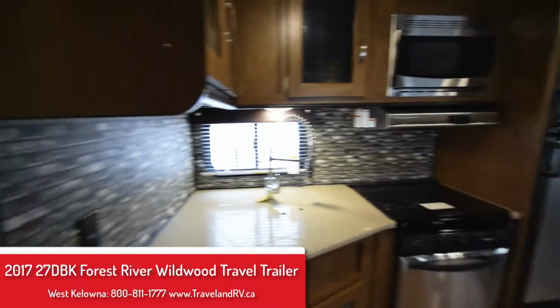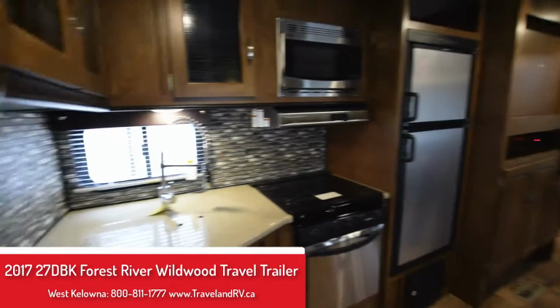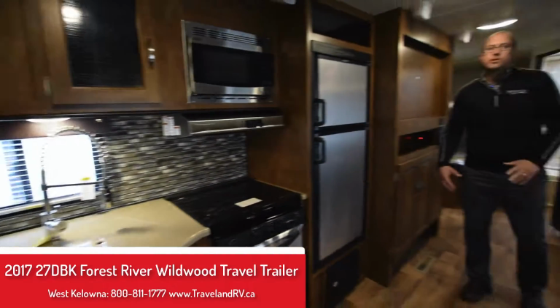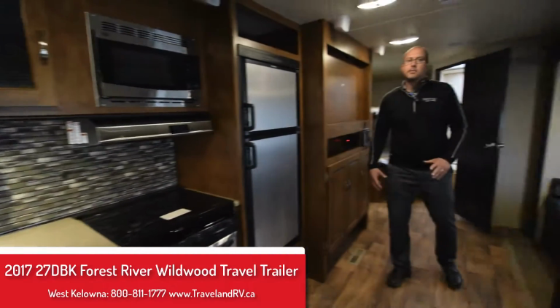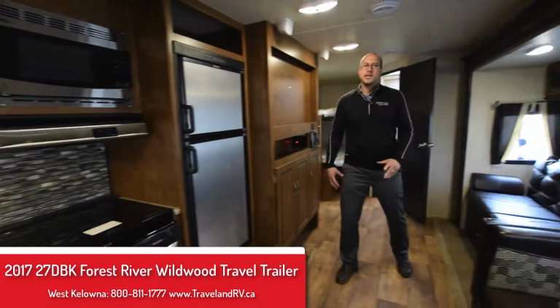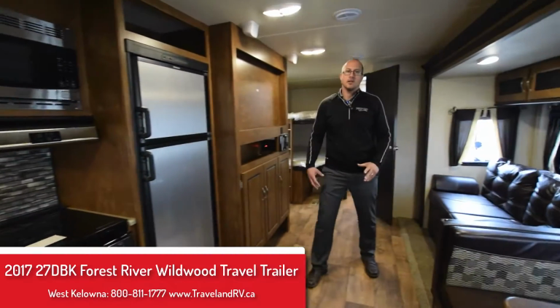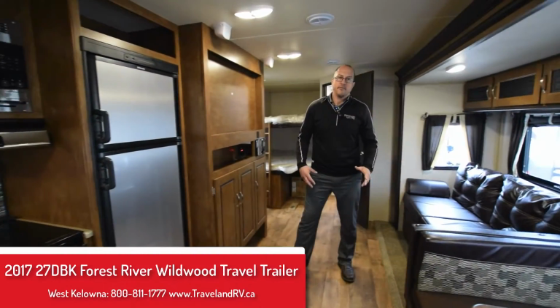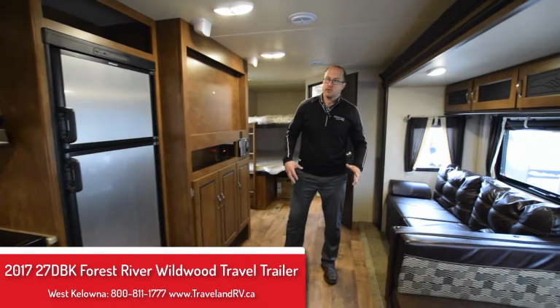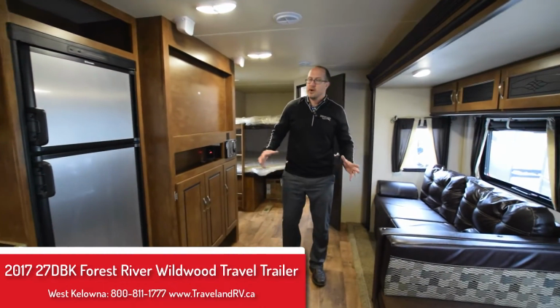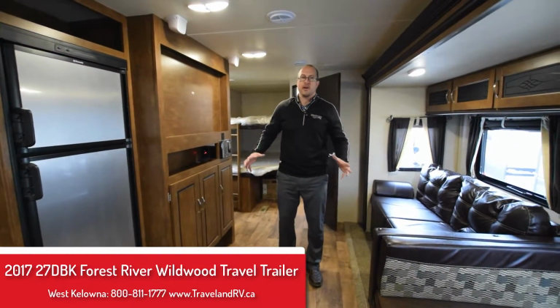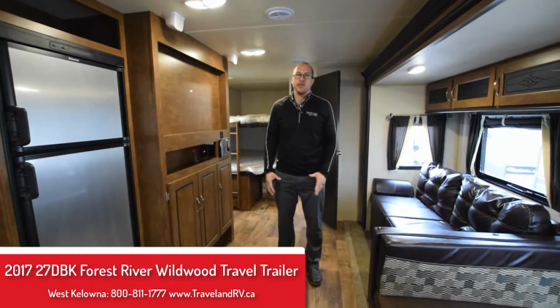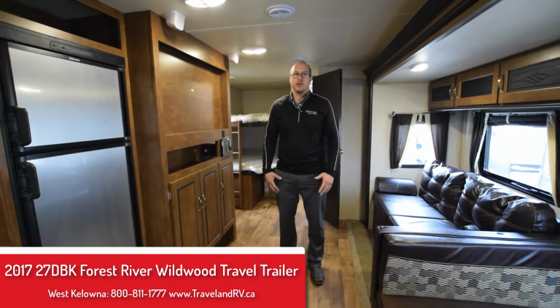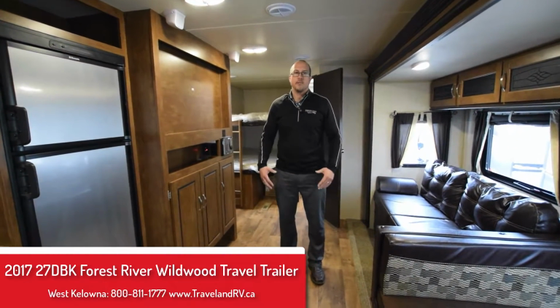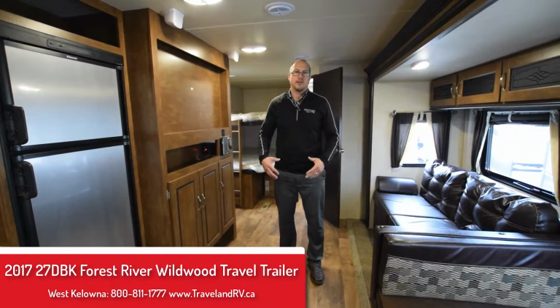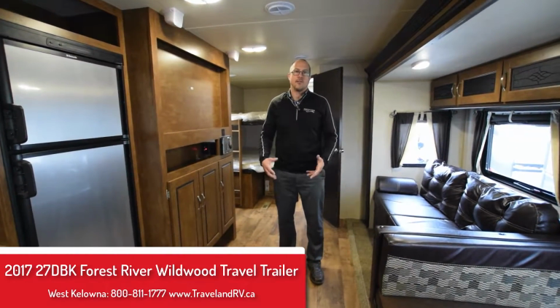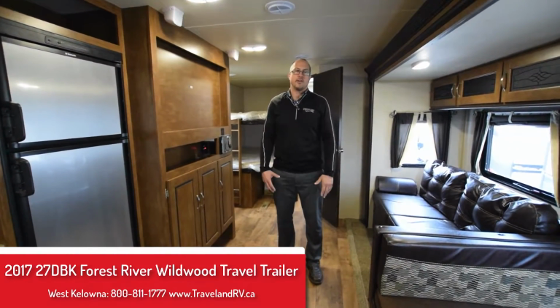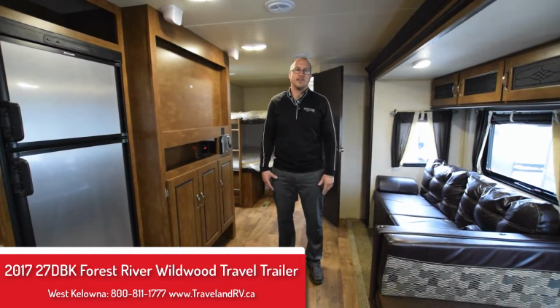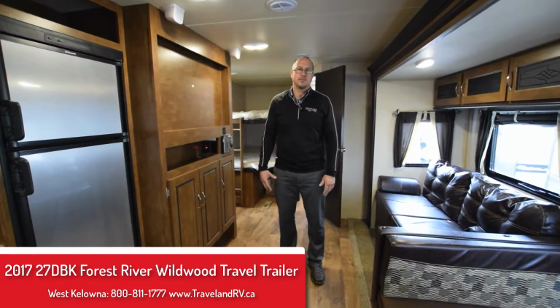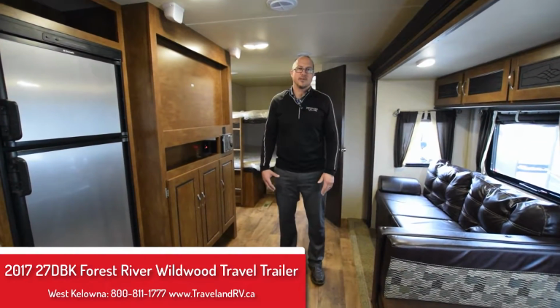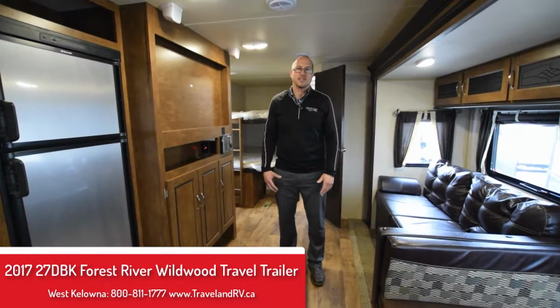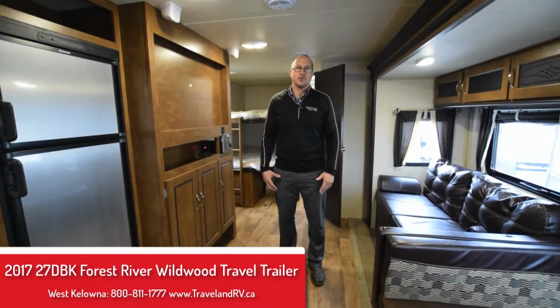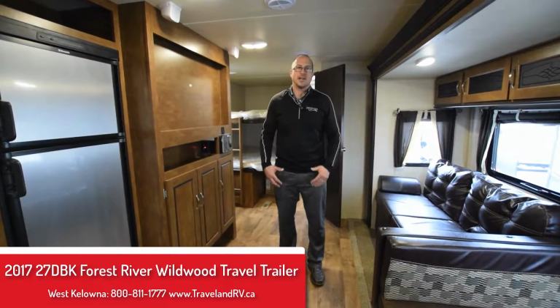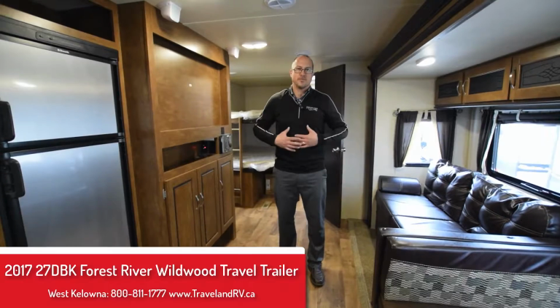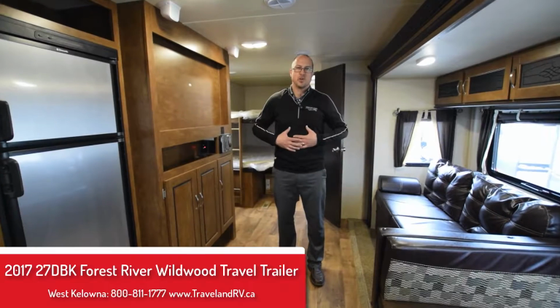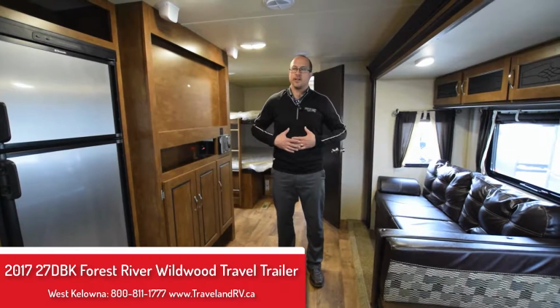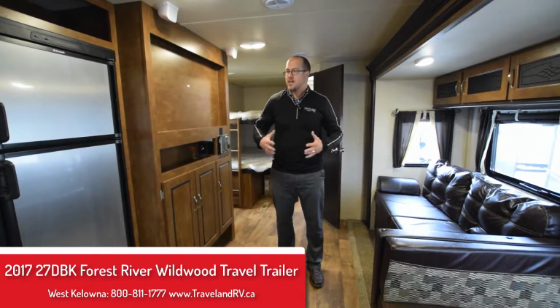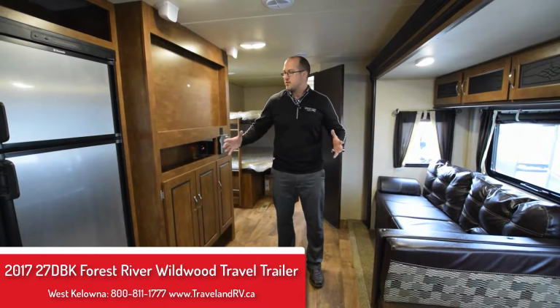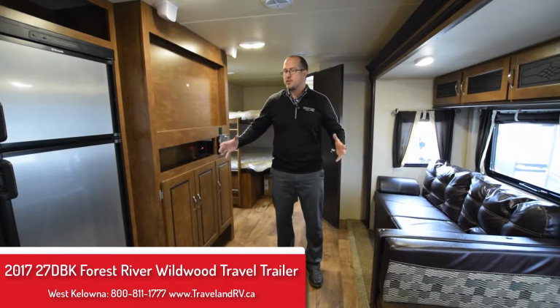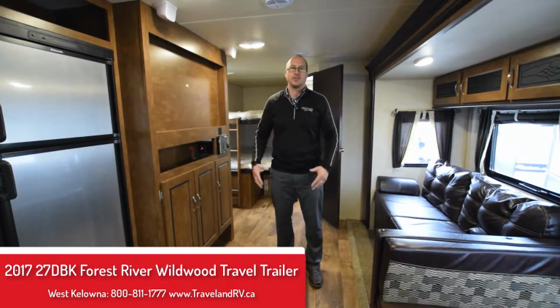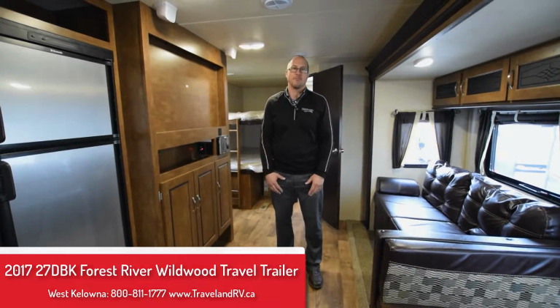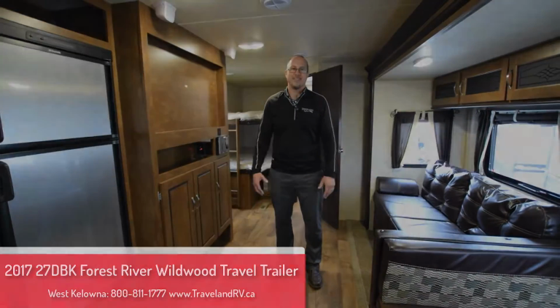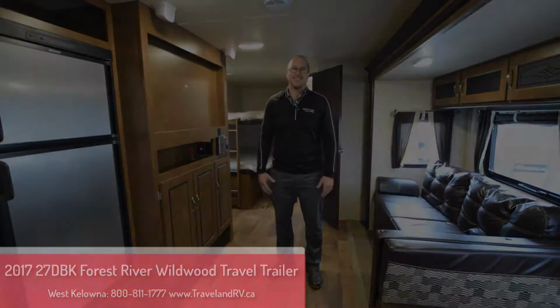It's a unit worth coming to take a look at, folks — a great family unit. Come down to Traveland RV Supercenter in West Kelowna, ask for Sean, and I'll take you through this unit in more detail.